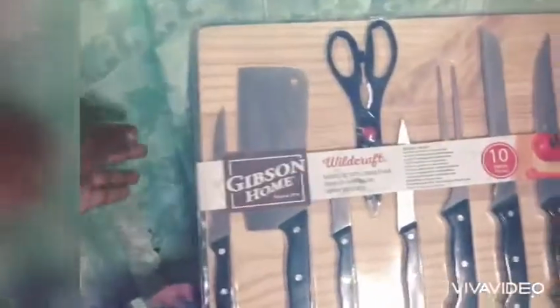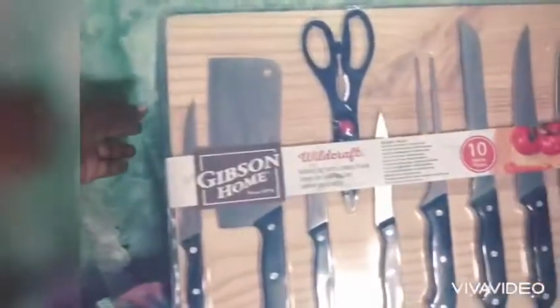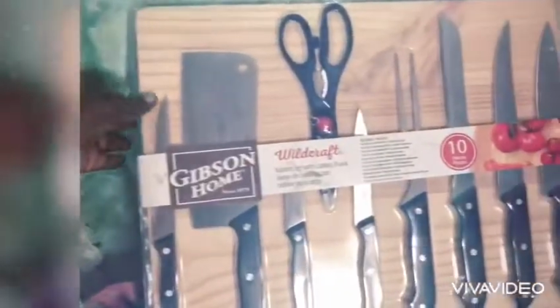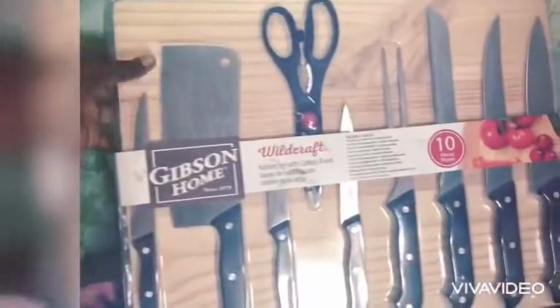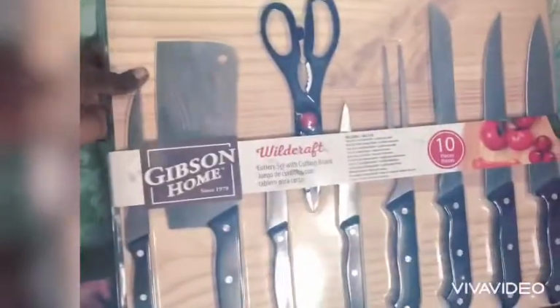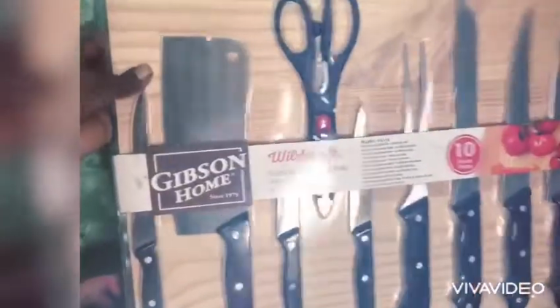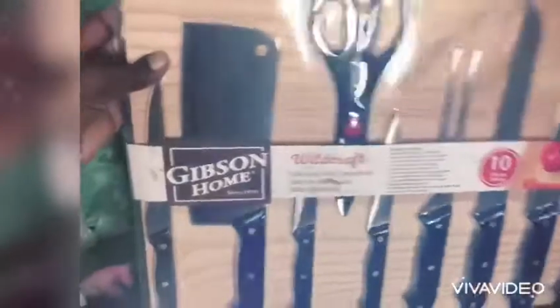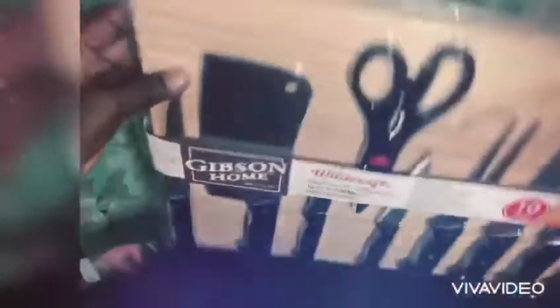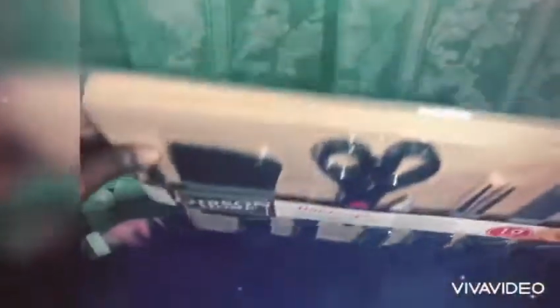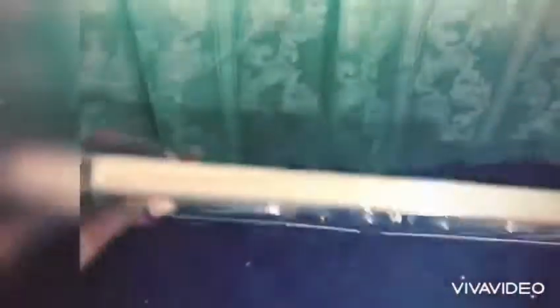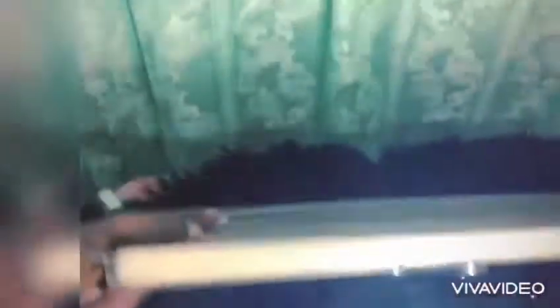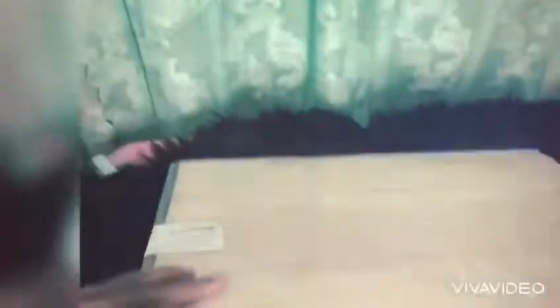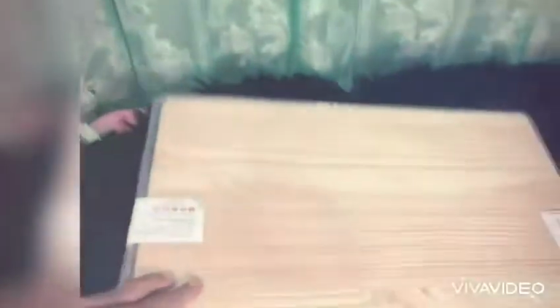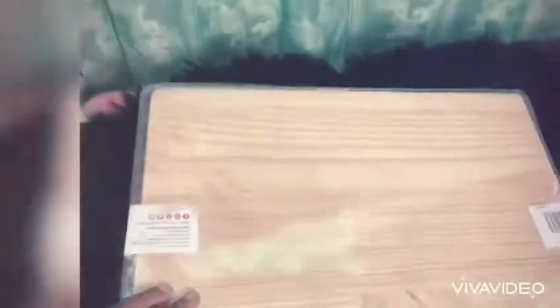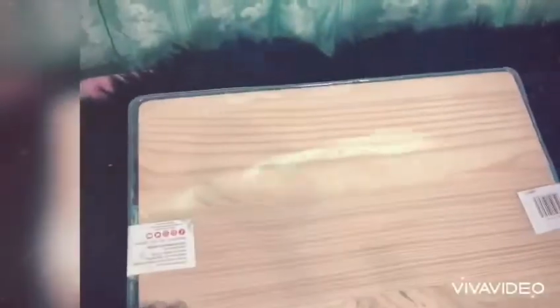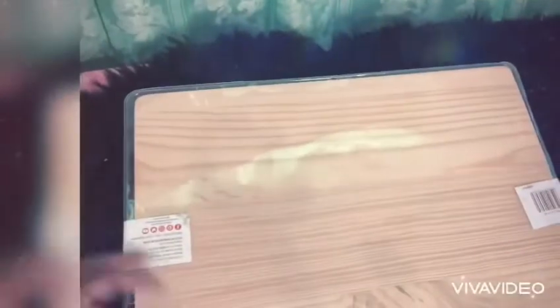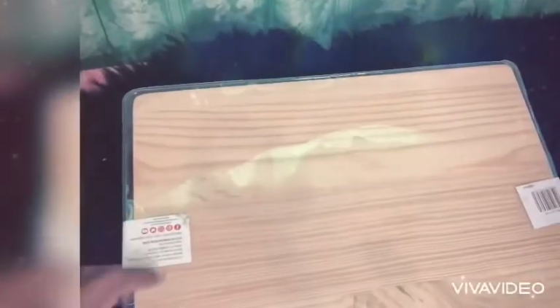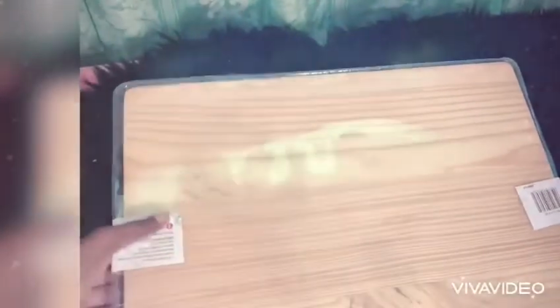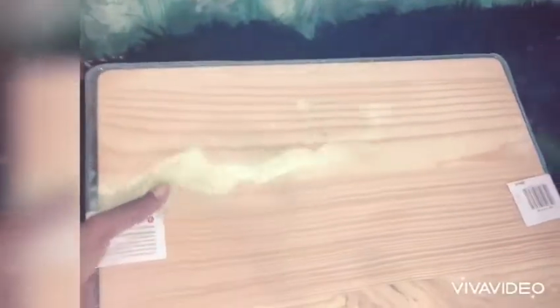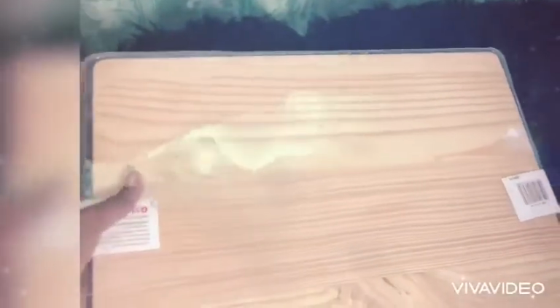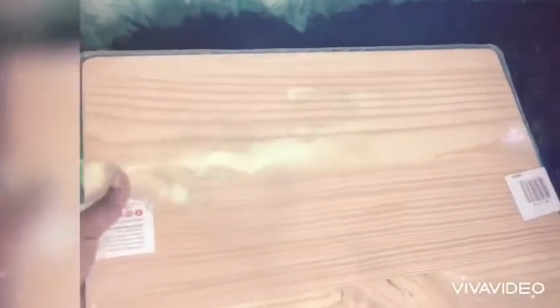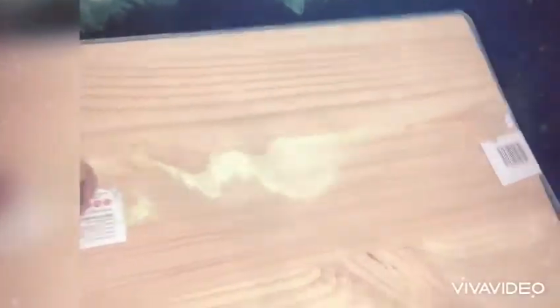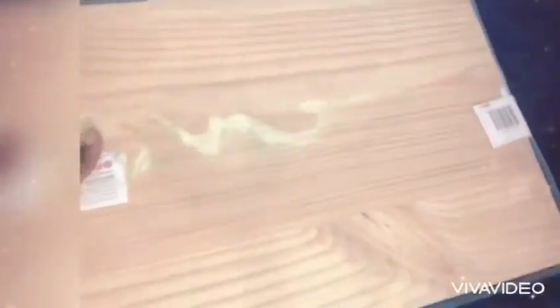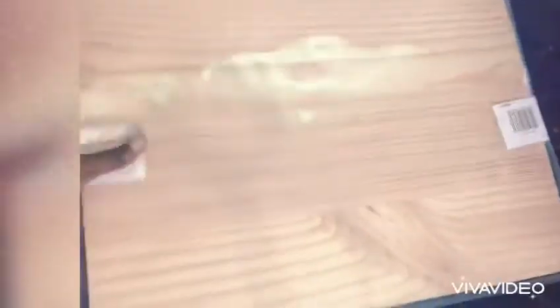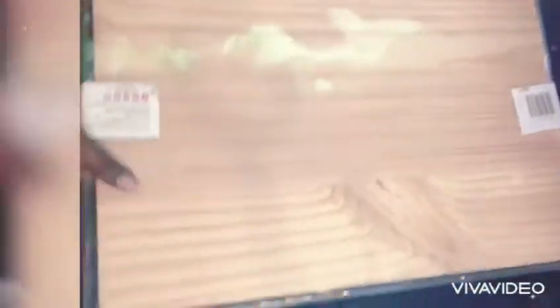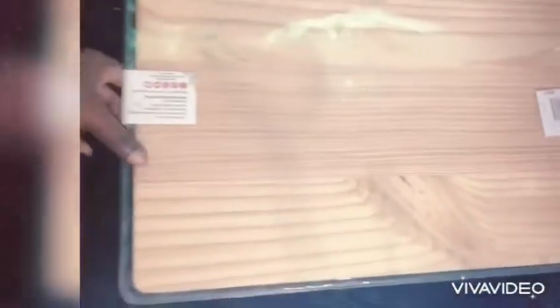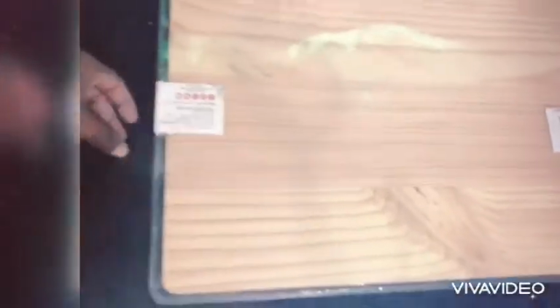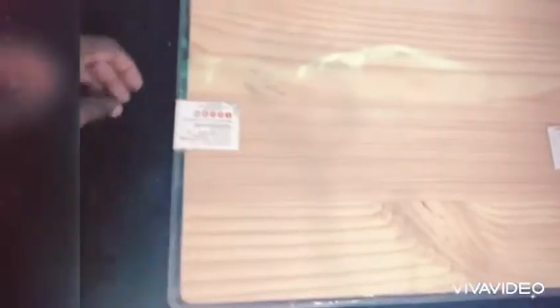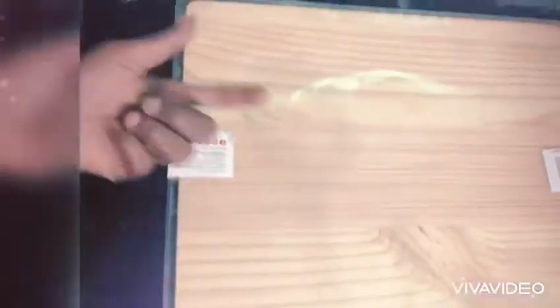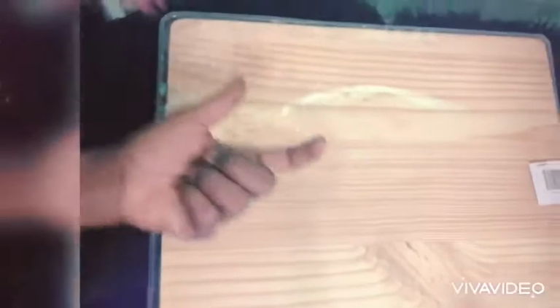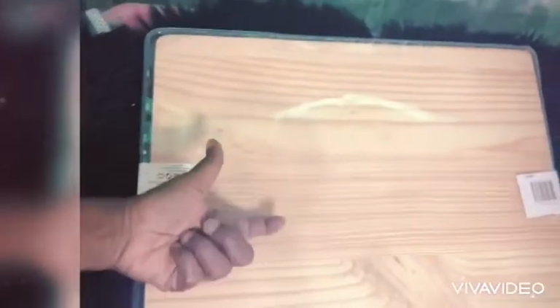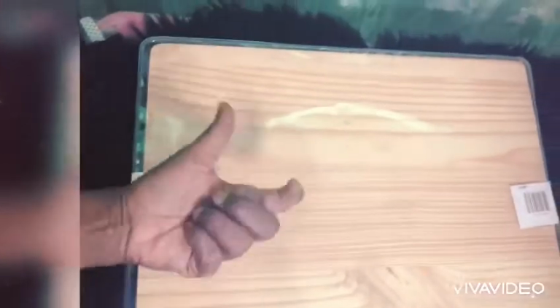Also included is a 5-inch utility knife, a paring knife, kitchen scissors, and this wooden cutting board.